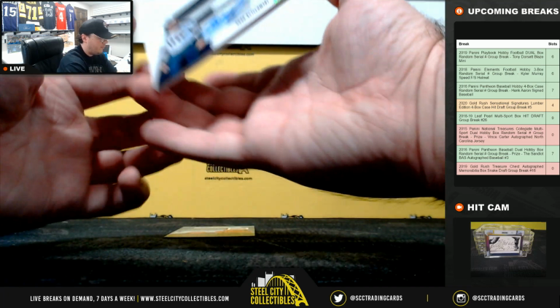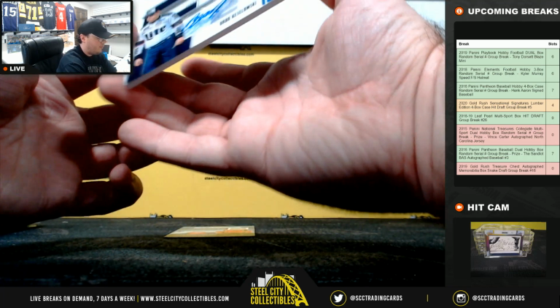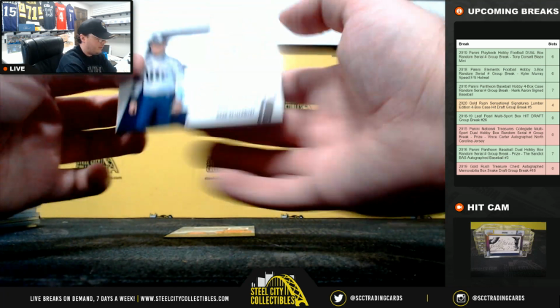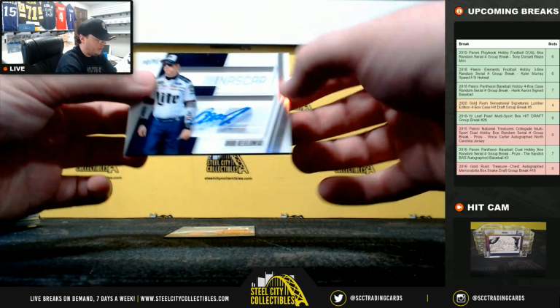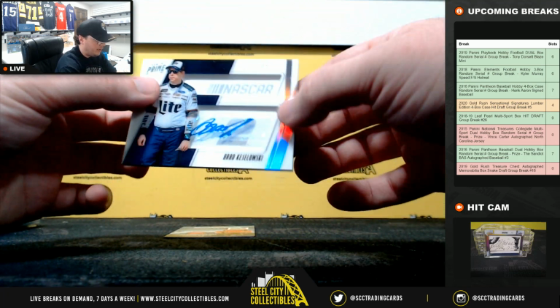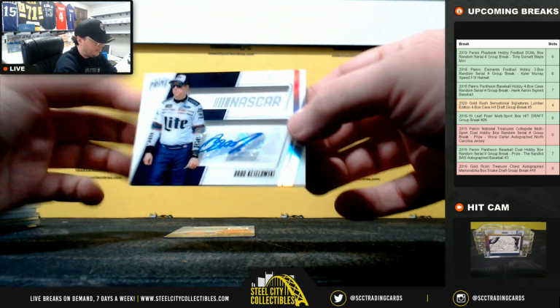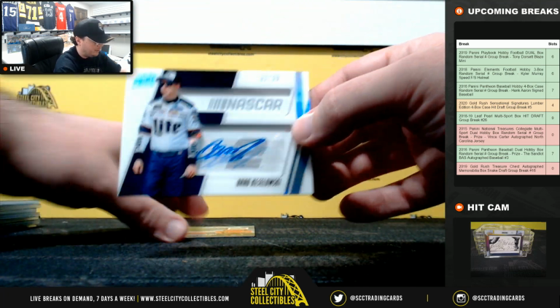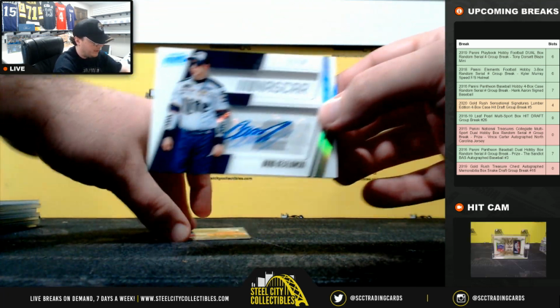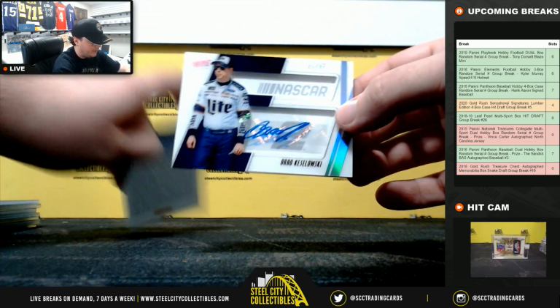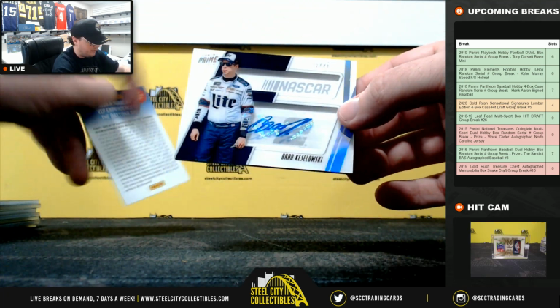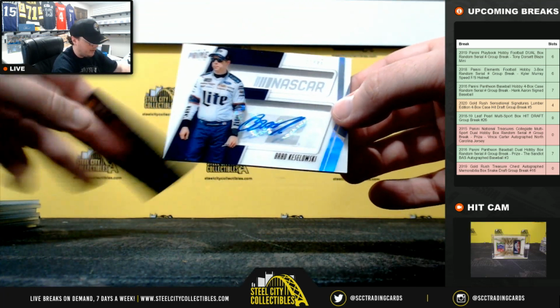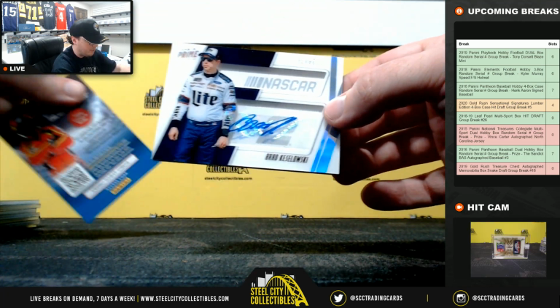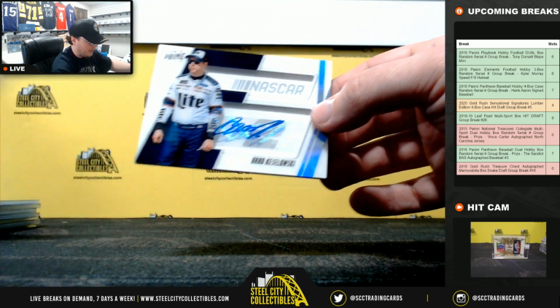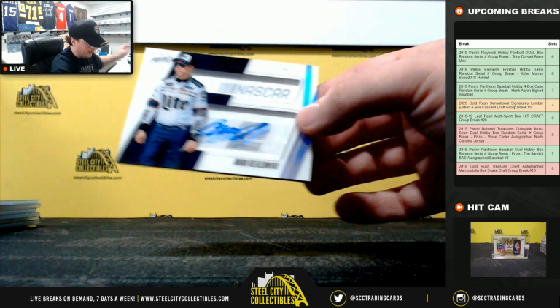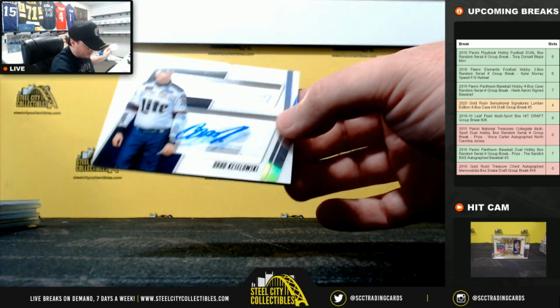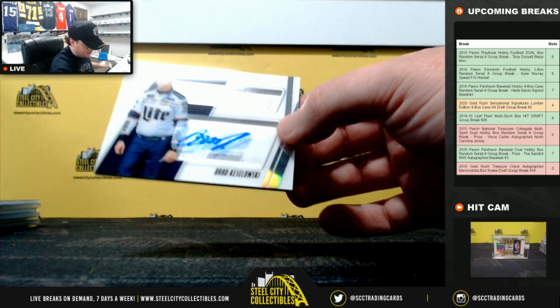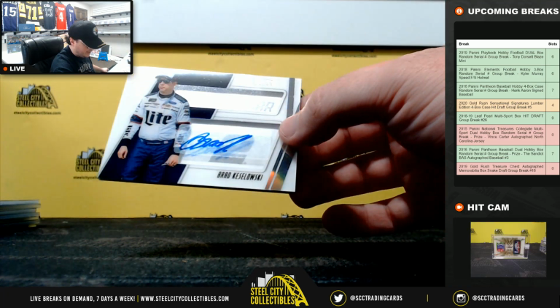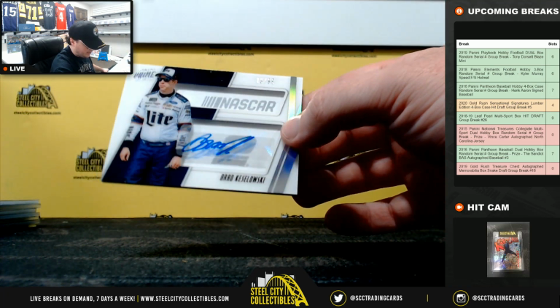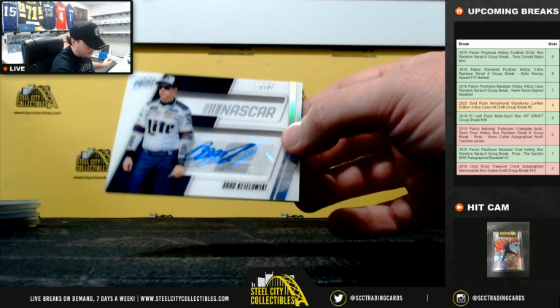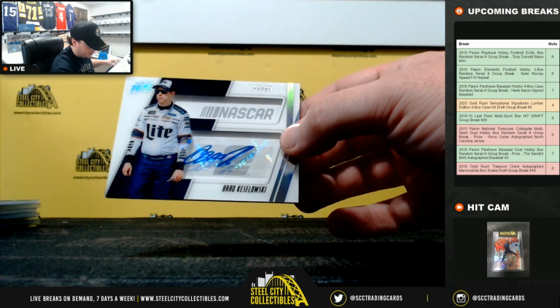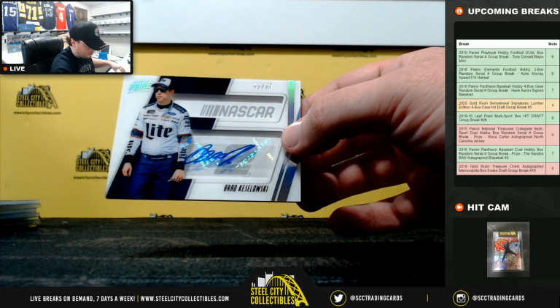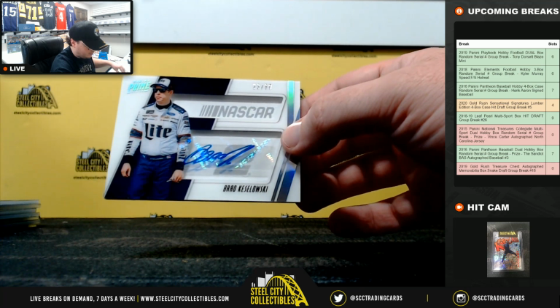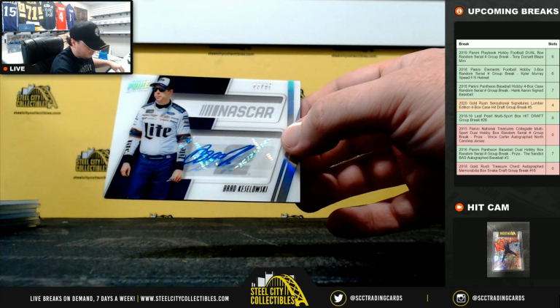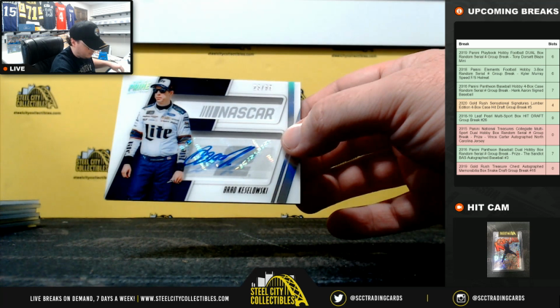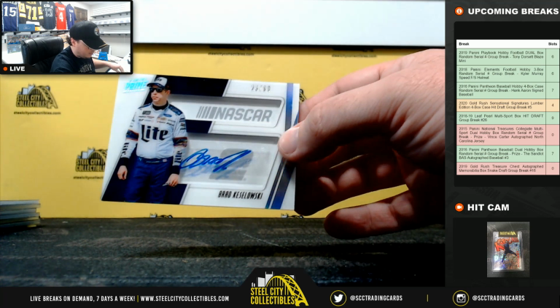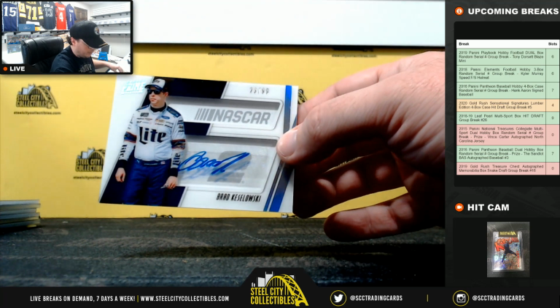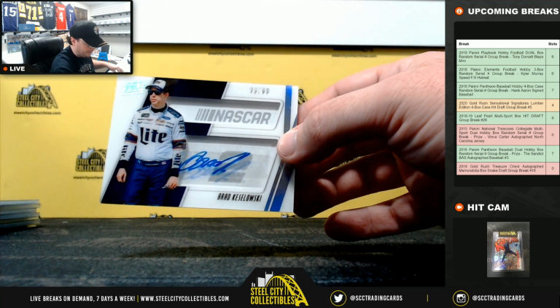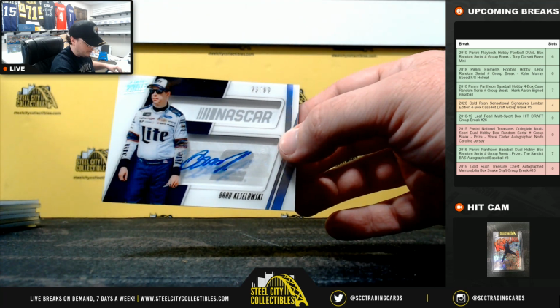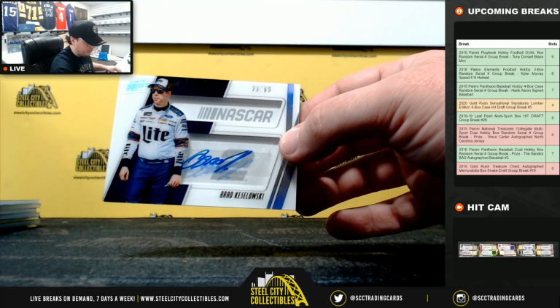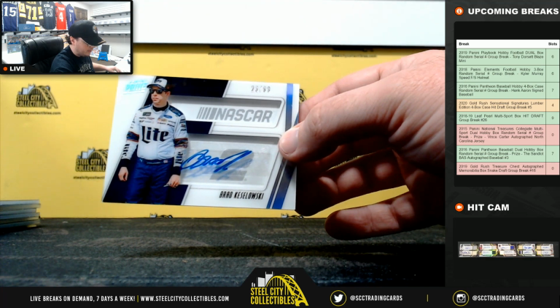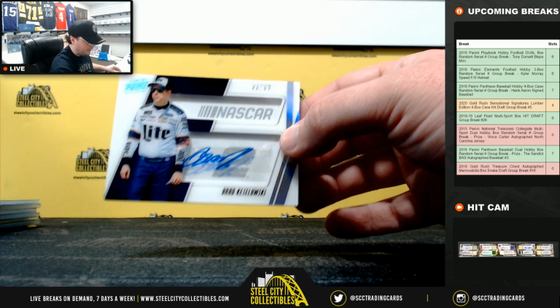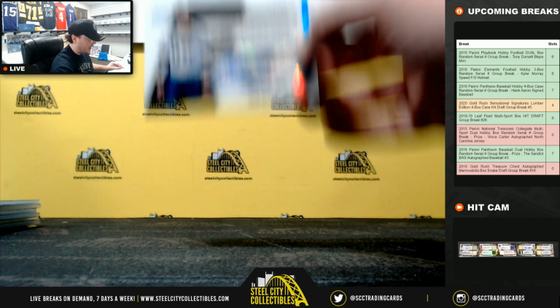And our final hit here is Brad Keselowski, 23 of 99.